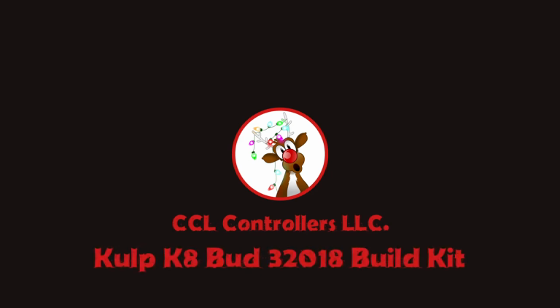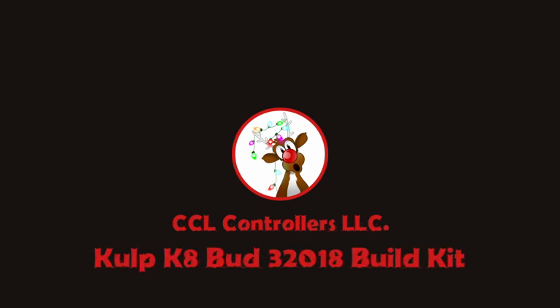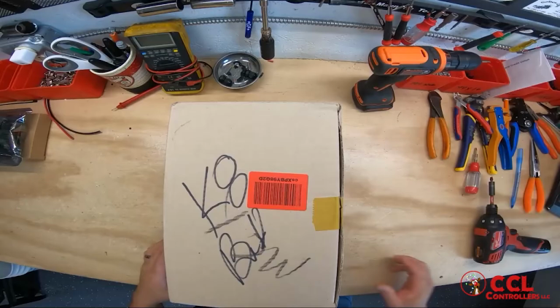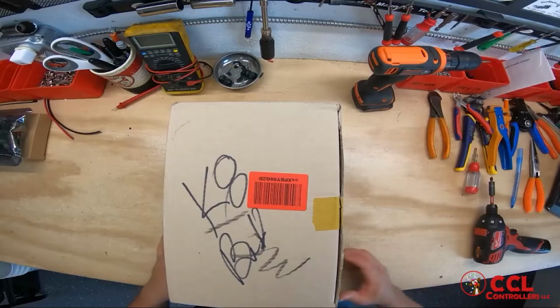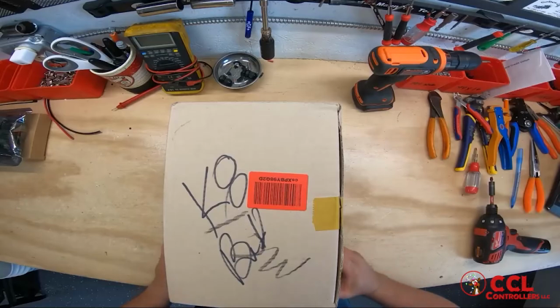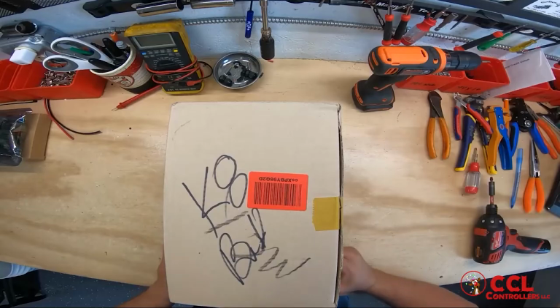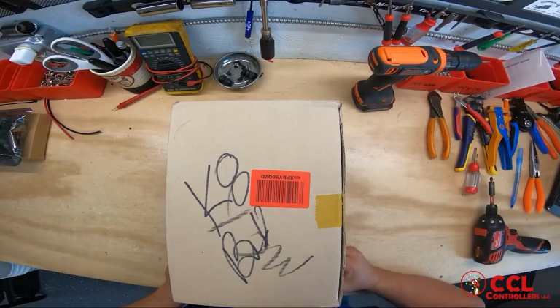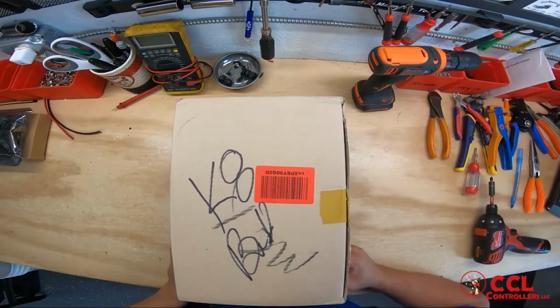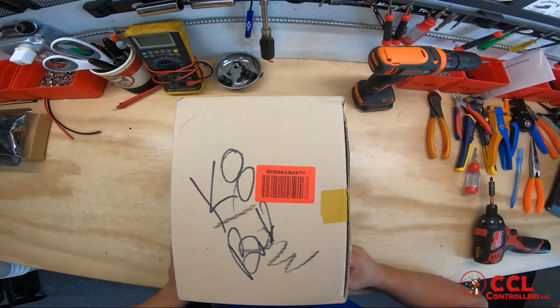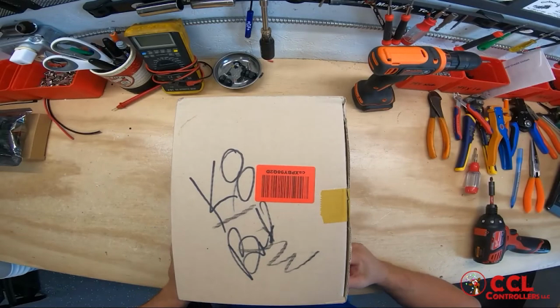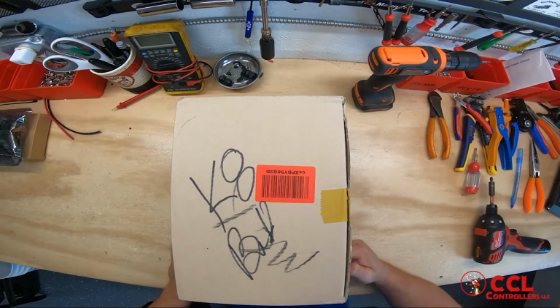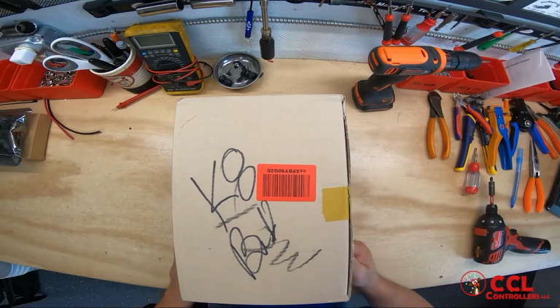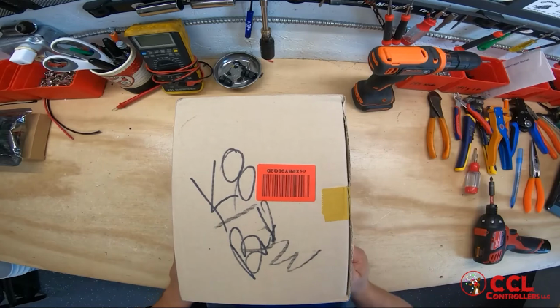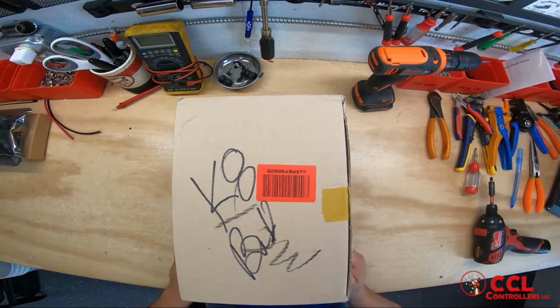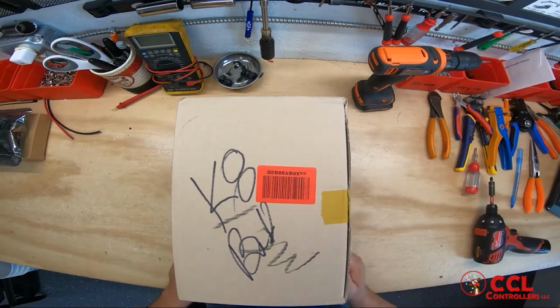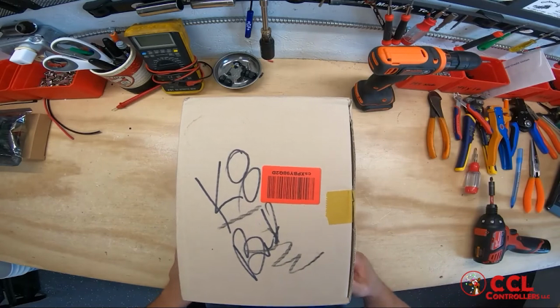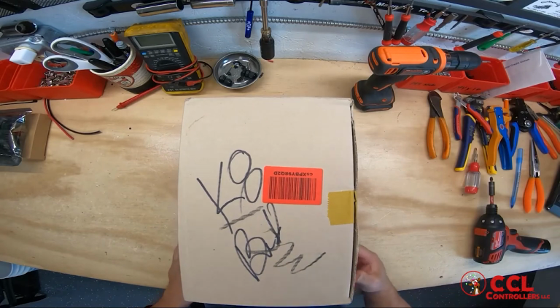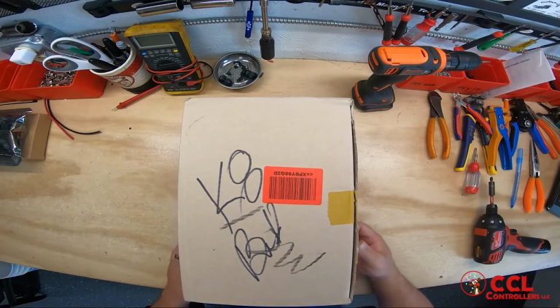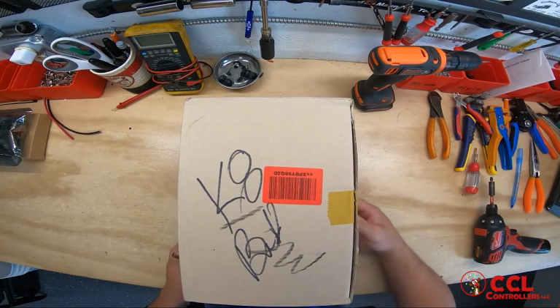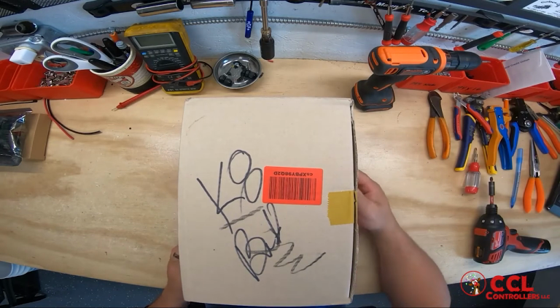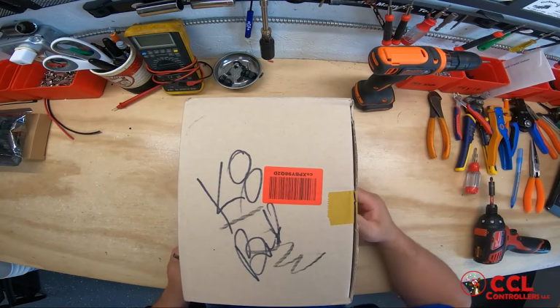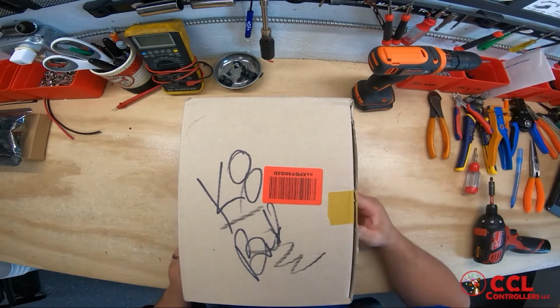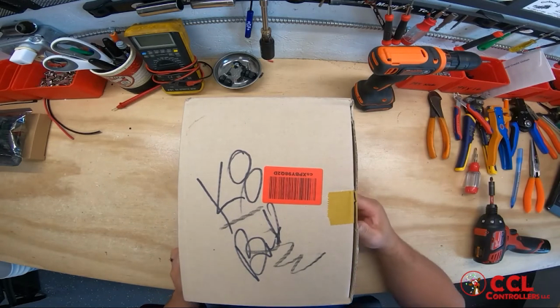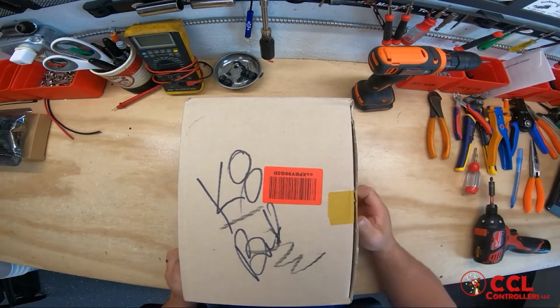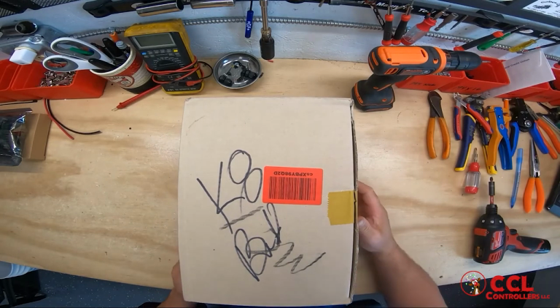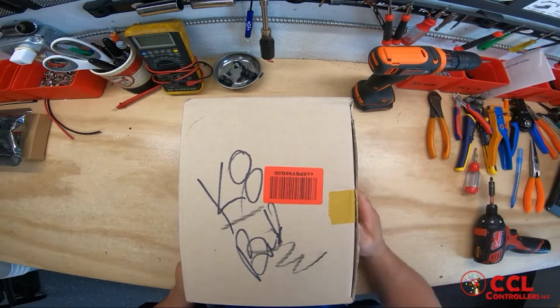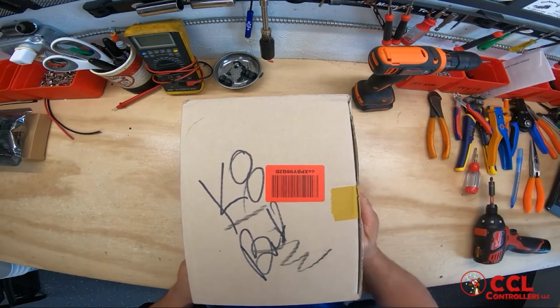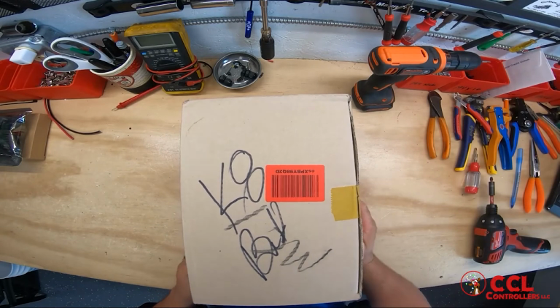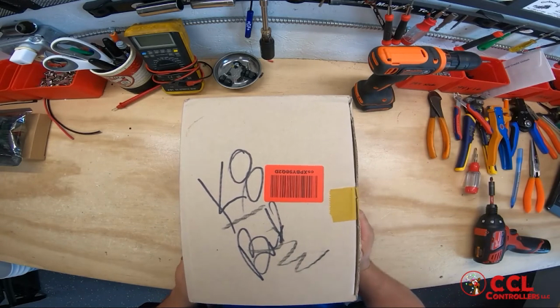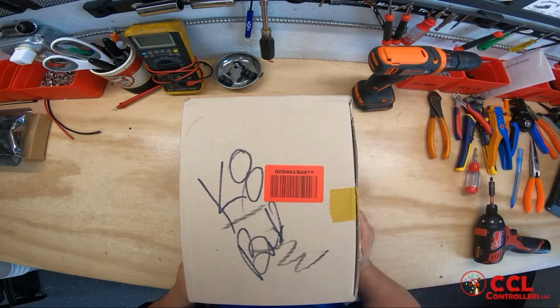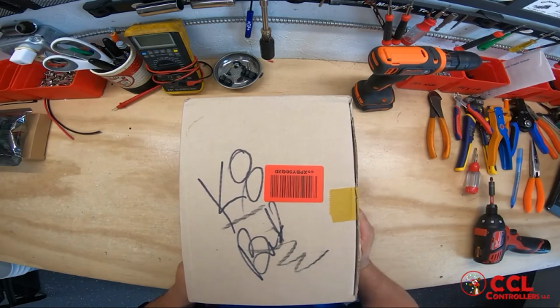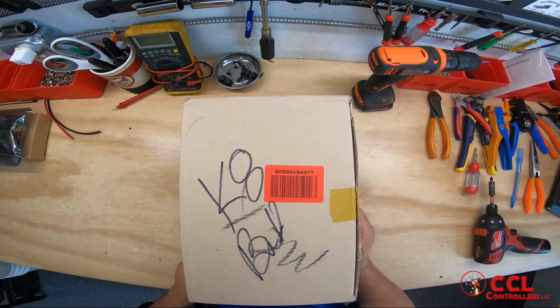Good morning, evening, afternoon — whatever part of the day it is that you're watching this.